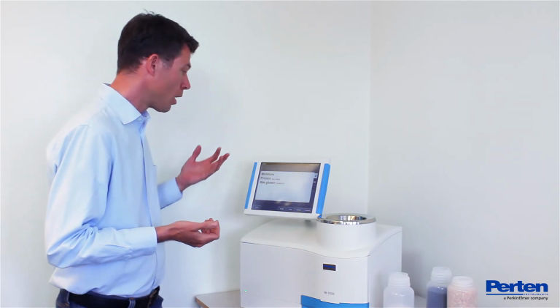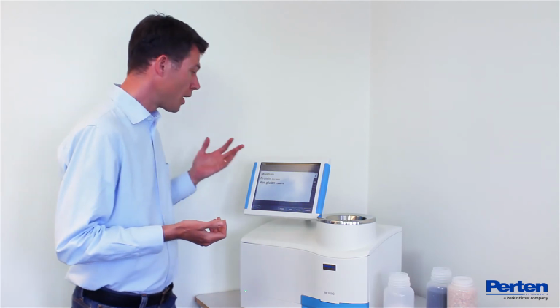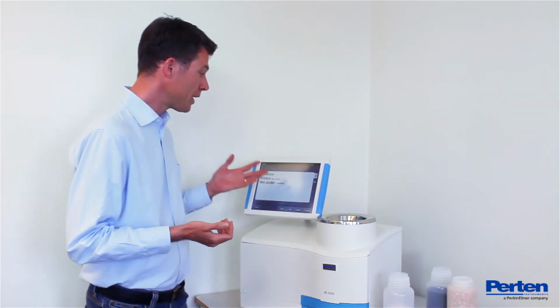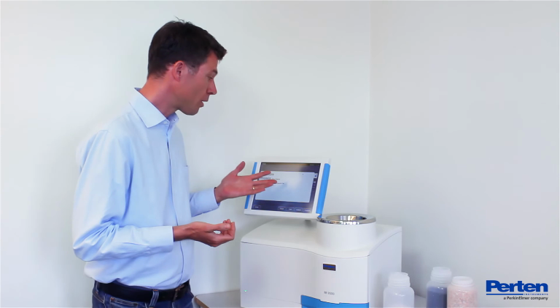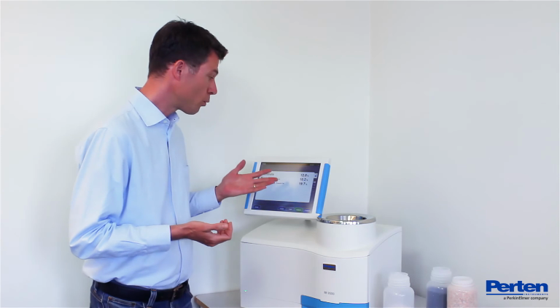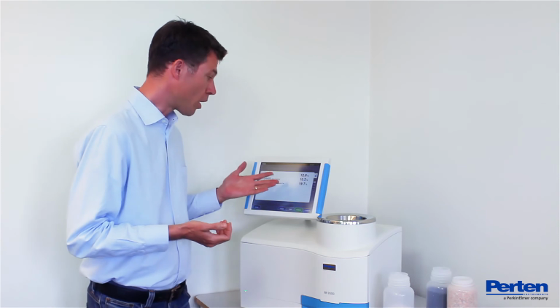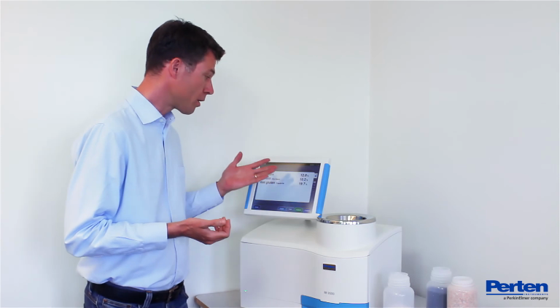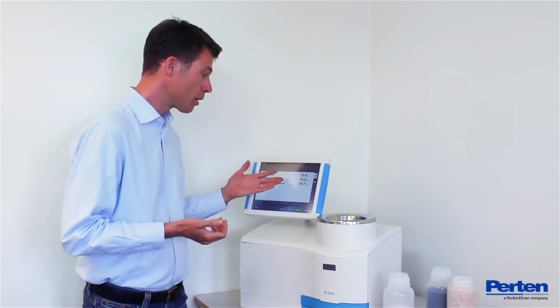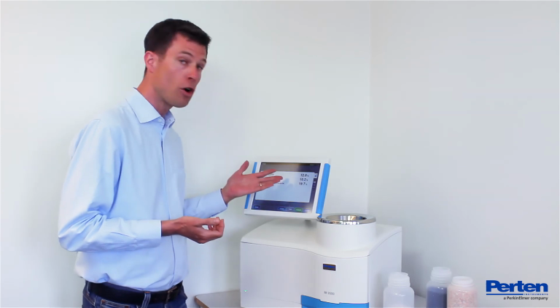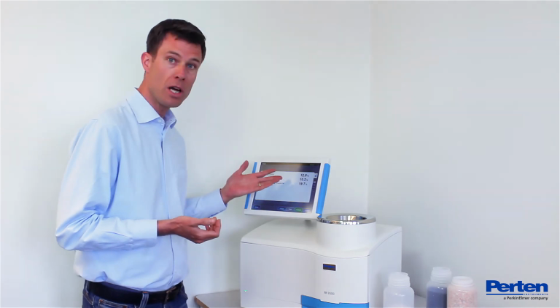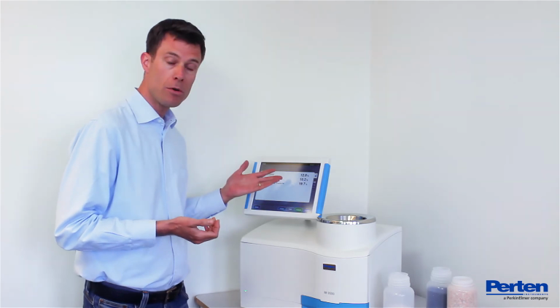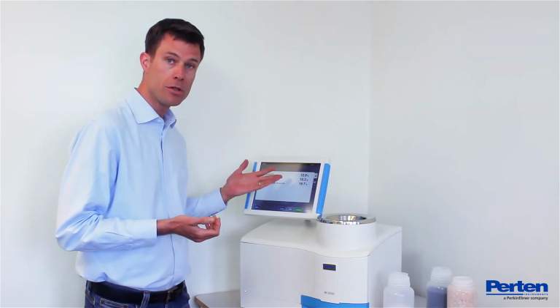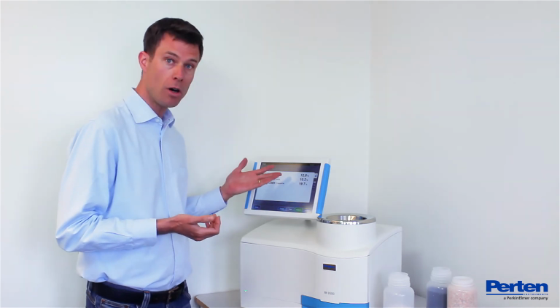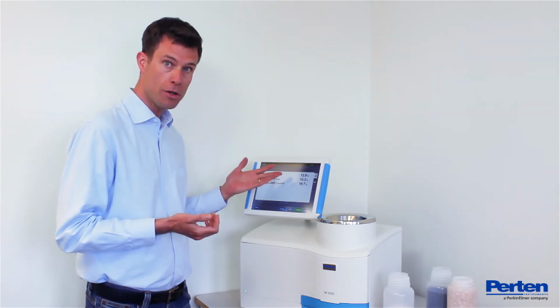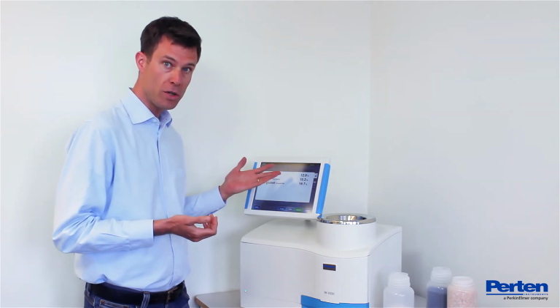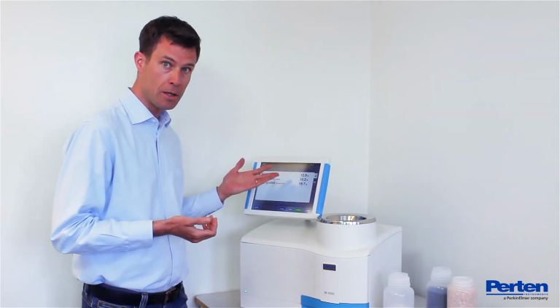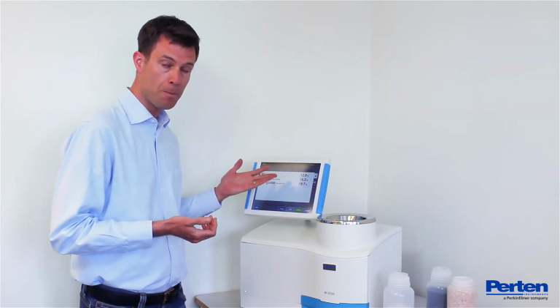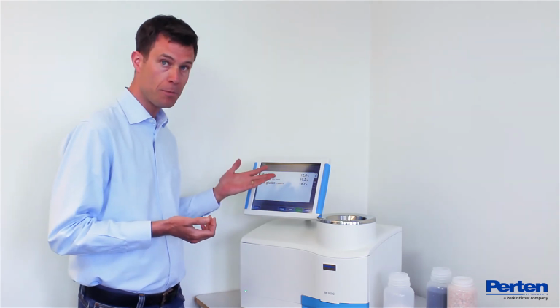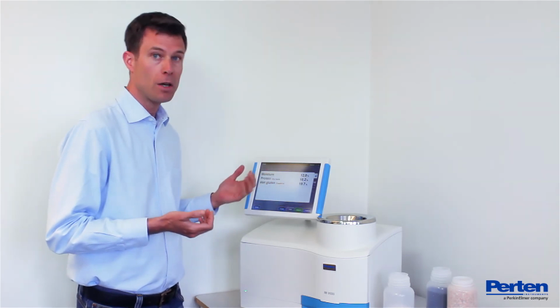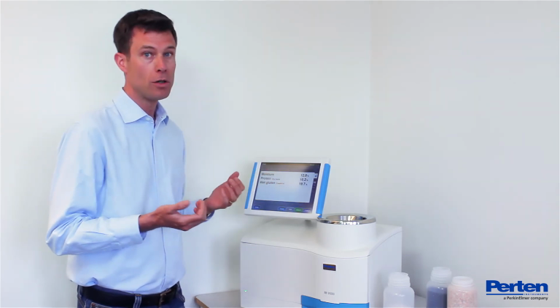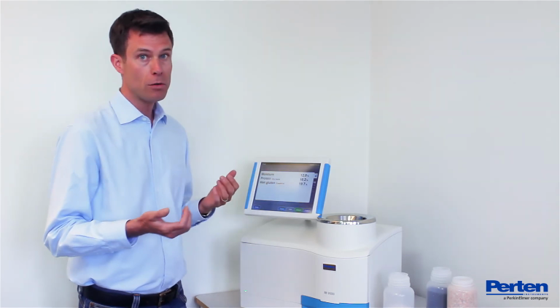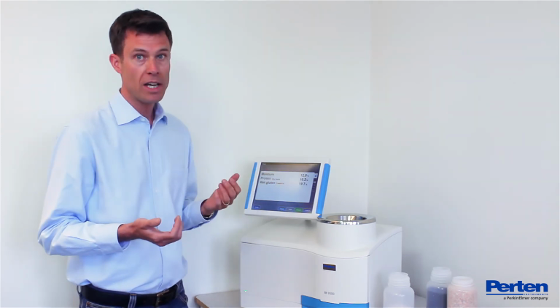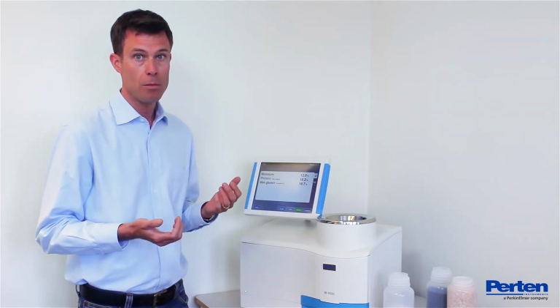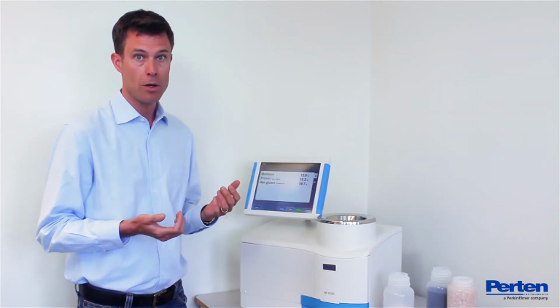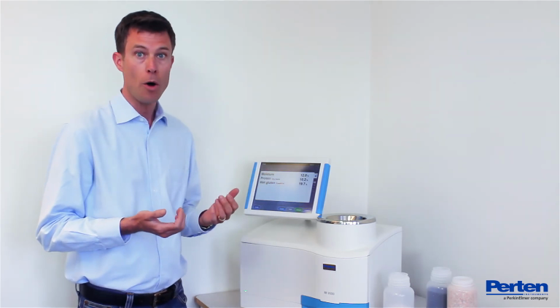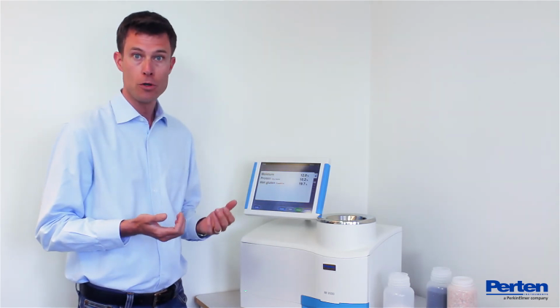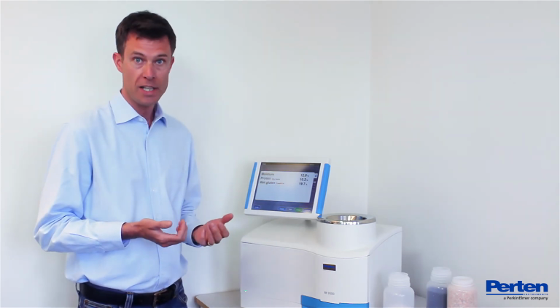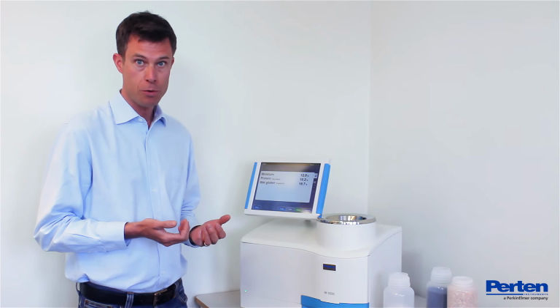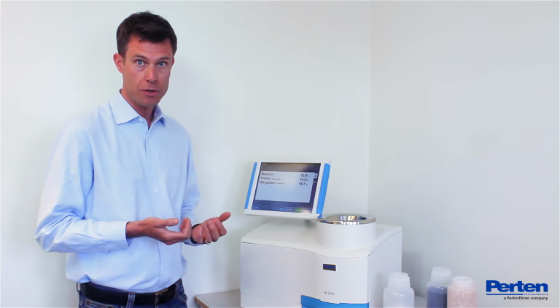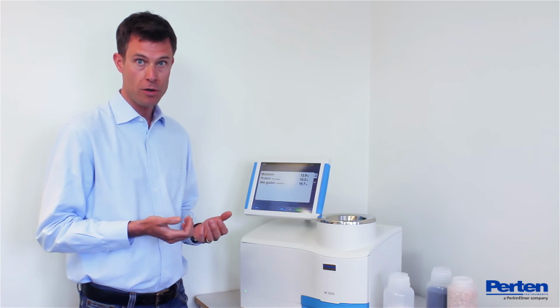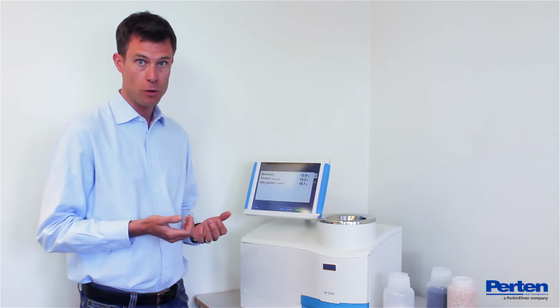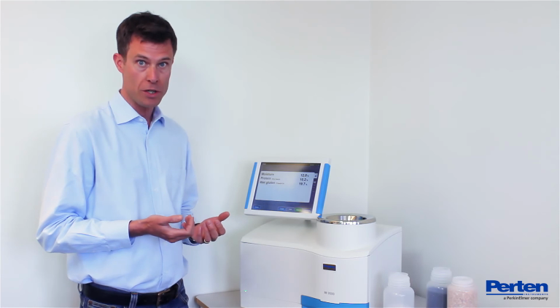And here we are — large numbers on the screen. You can also get them on an optional ticket printer if you wish.